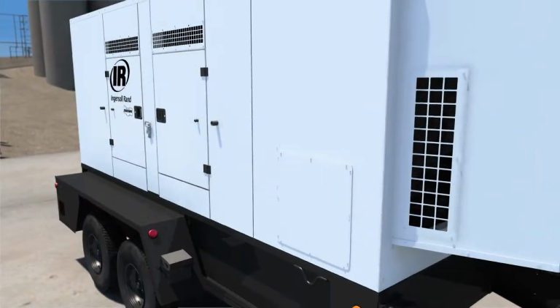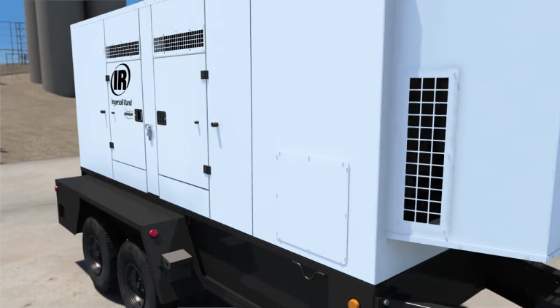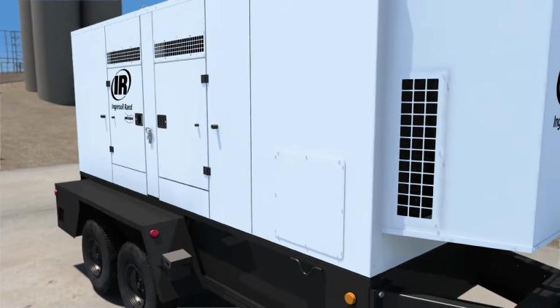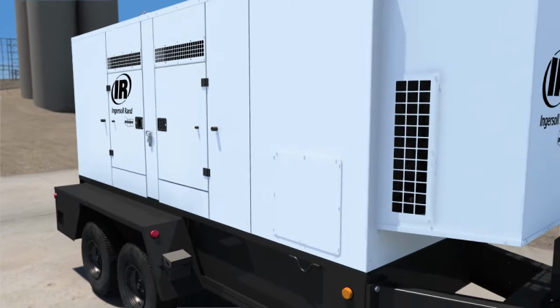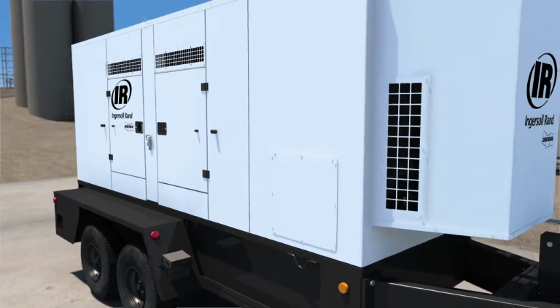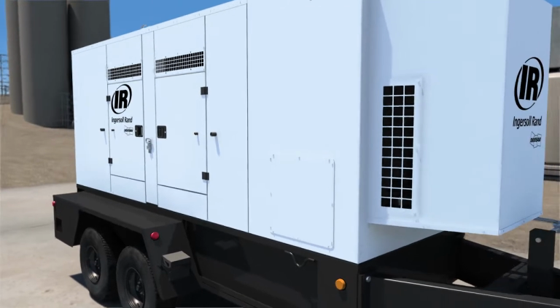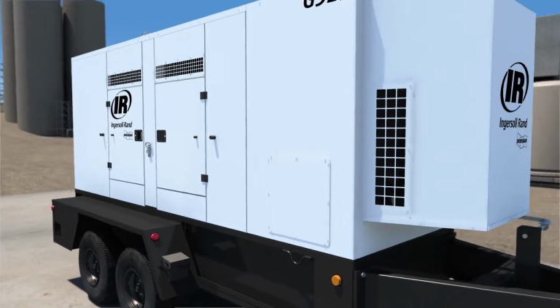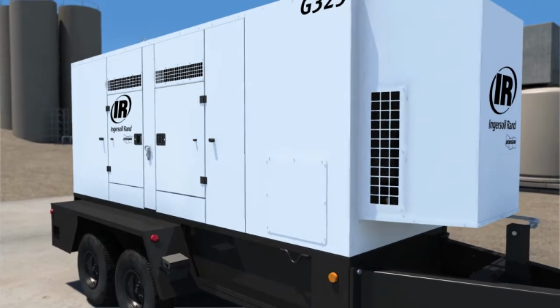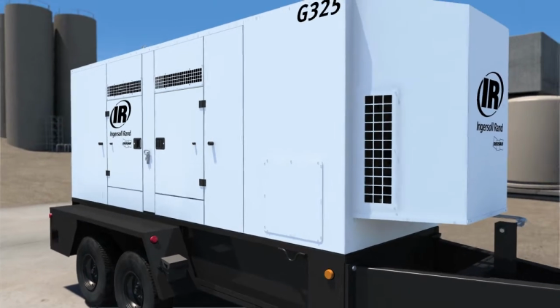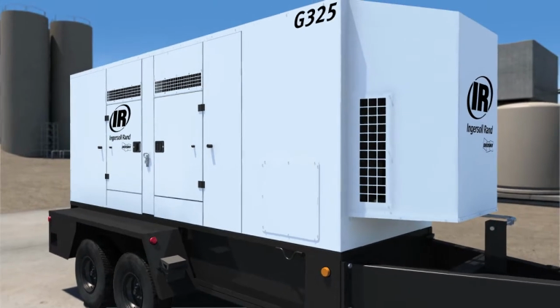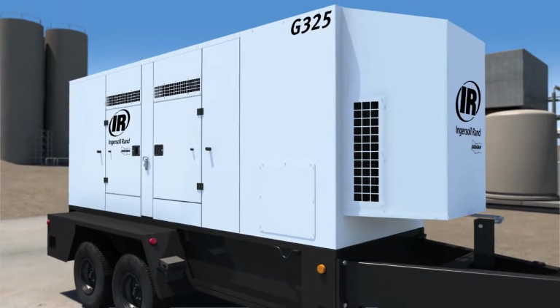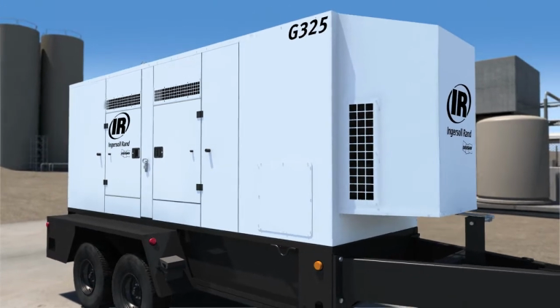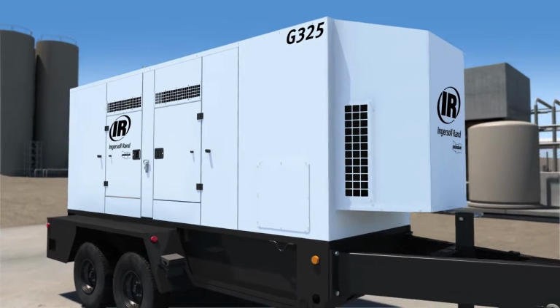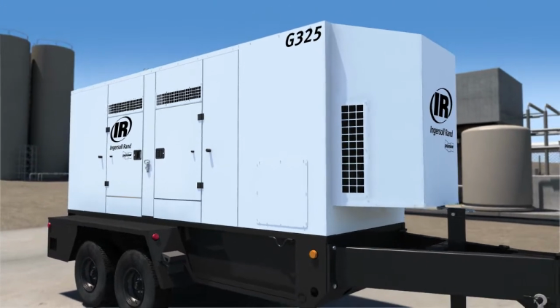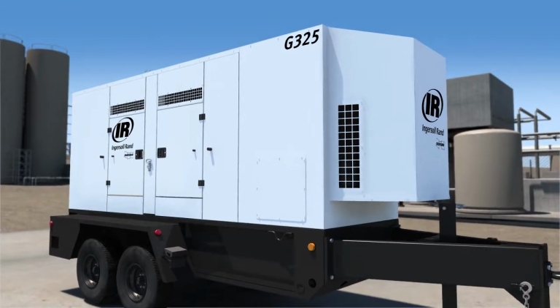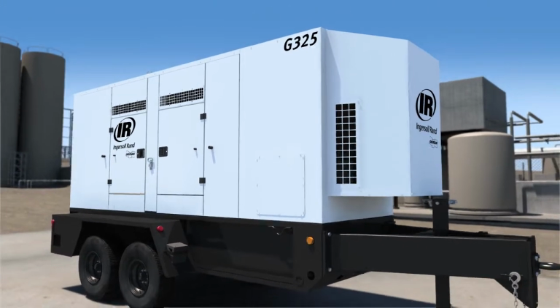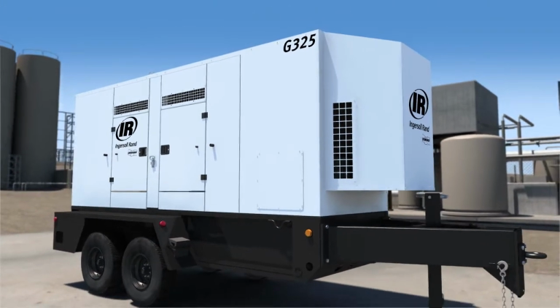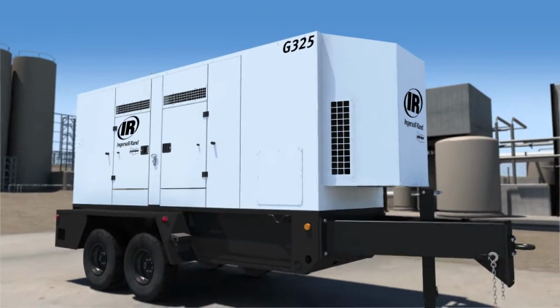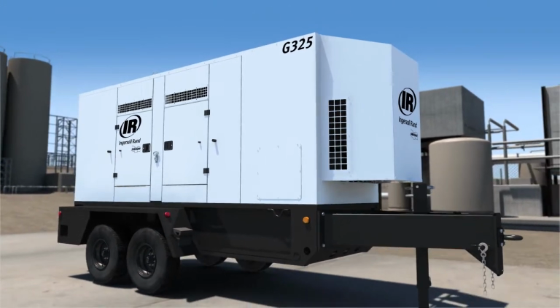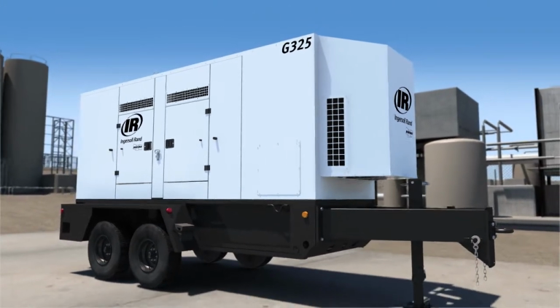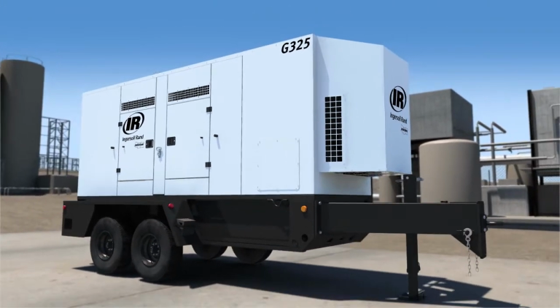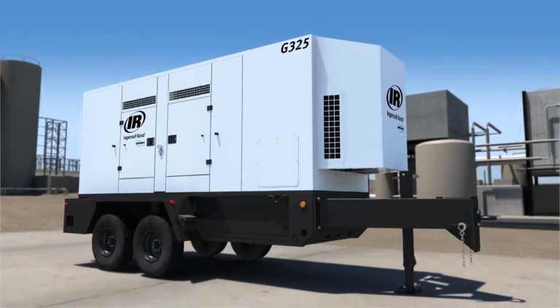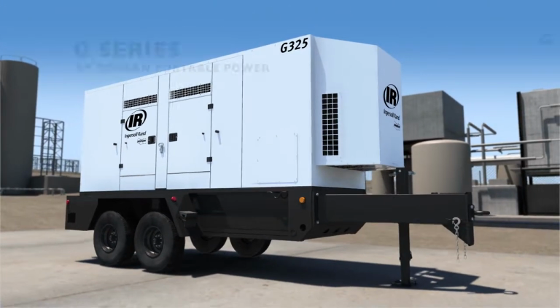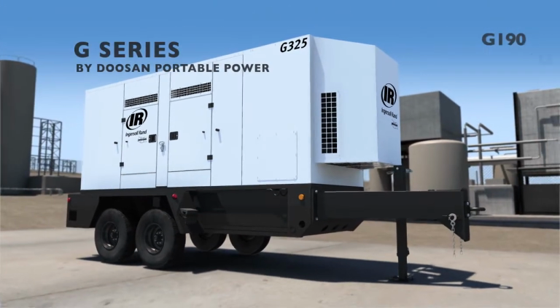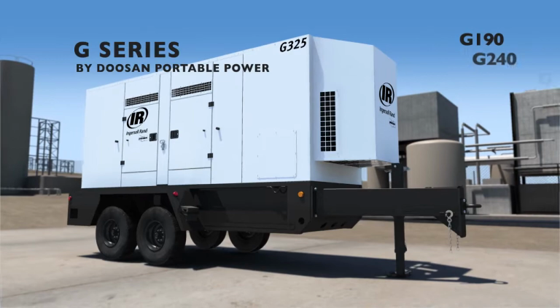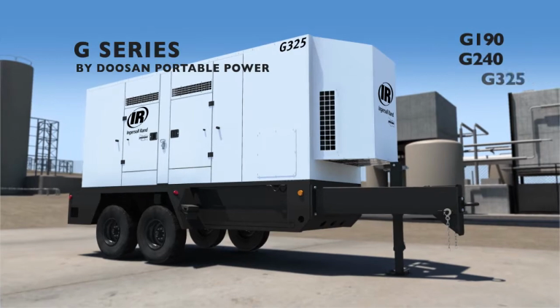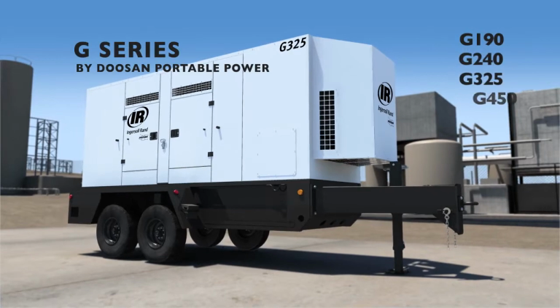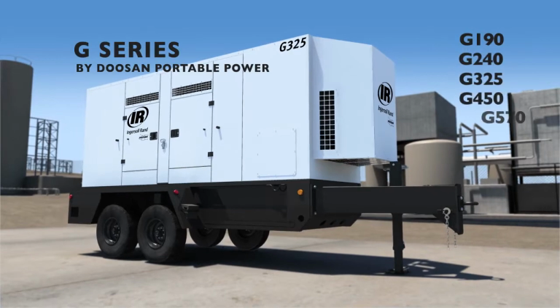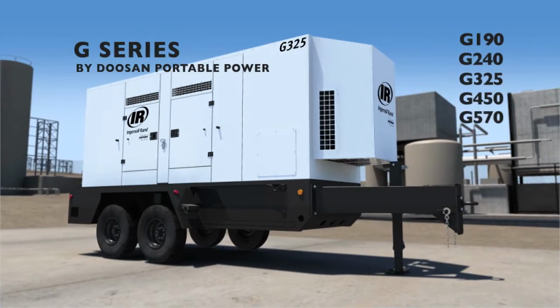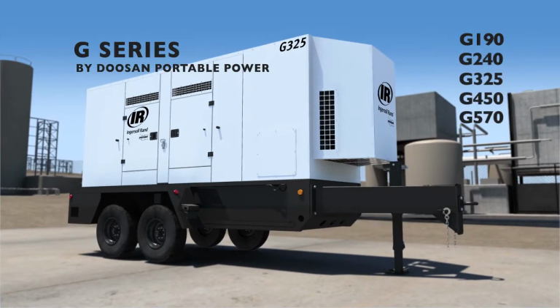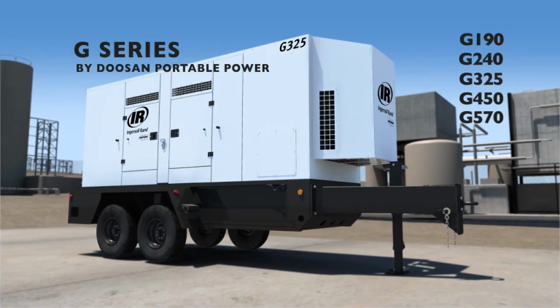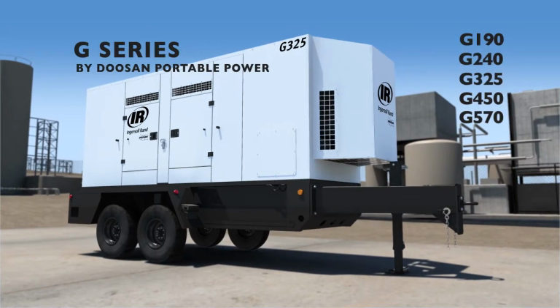You told us what you need to get the job done, and we listened. Meet the G-Series by Doosan Portable Power.